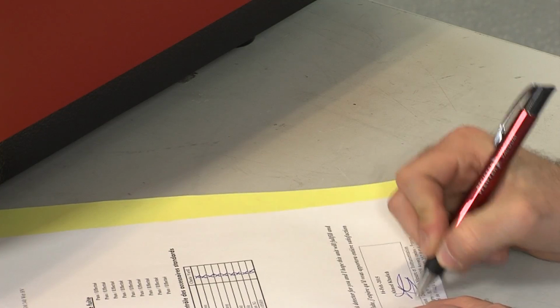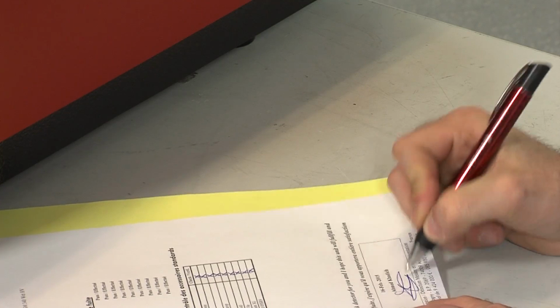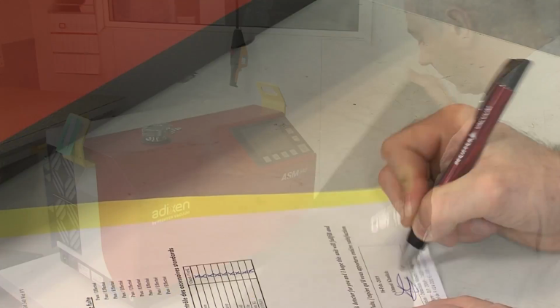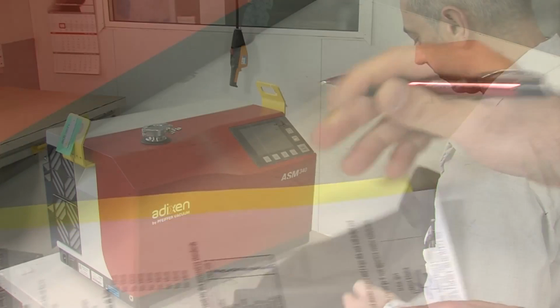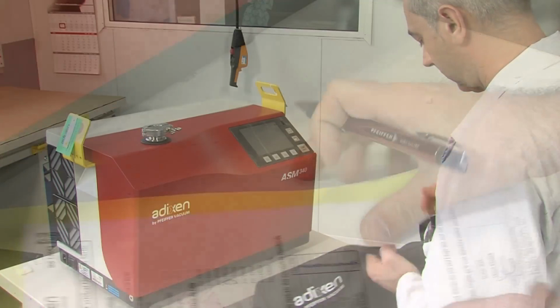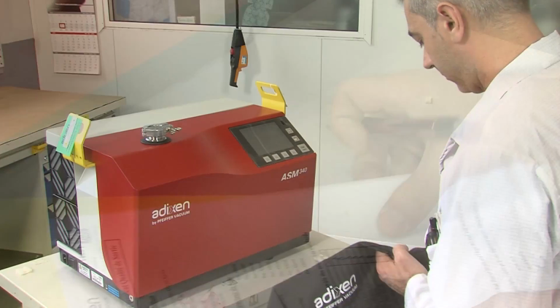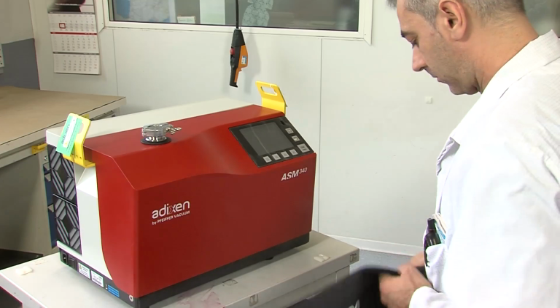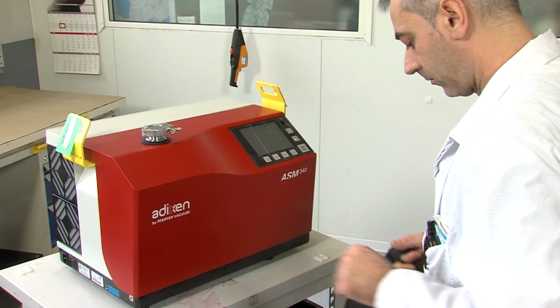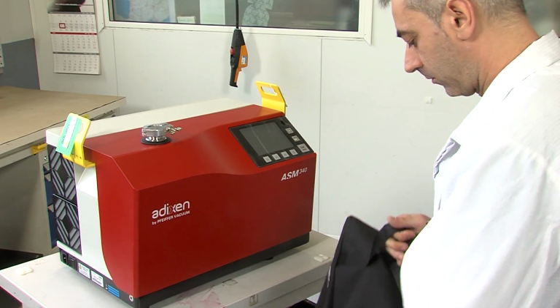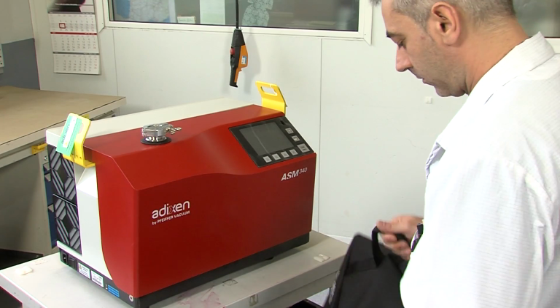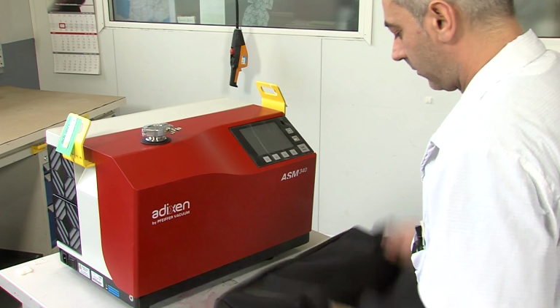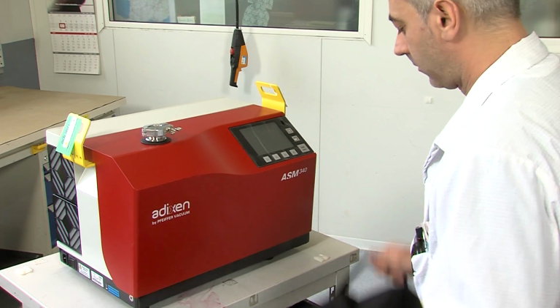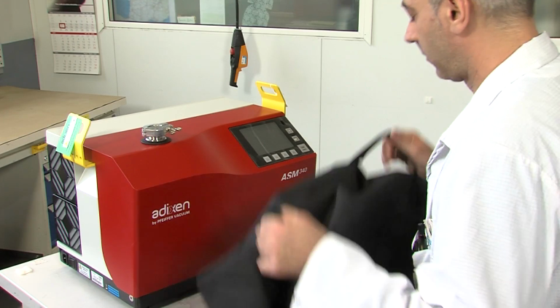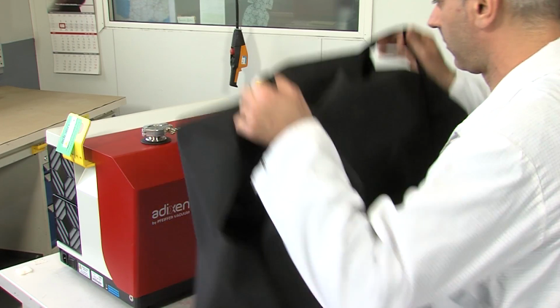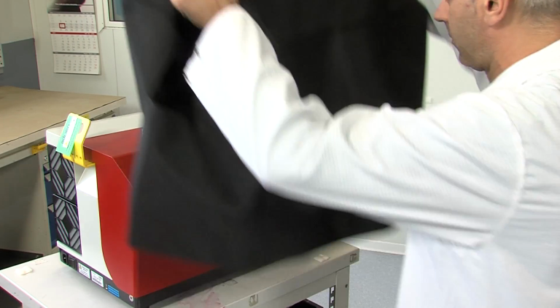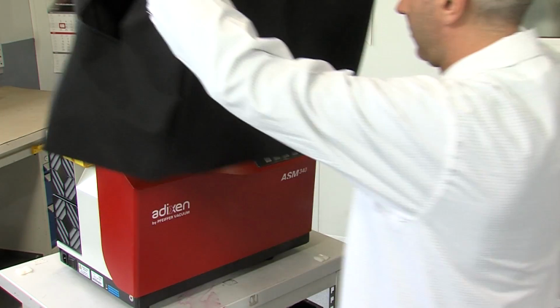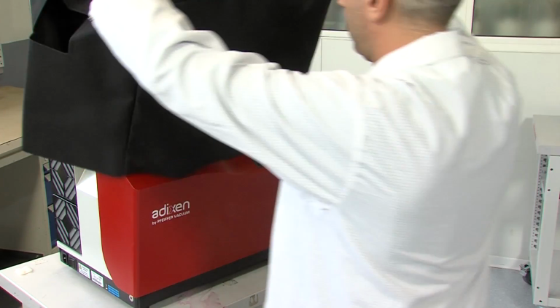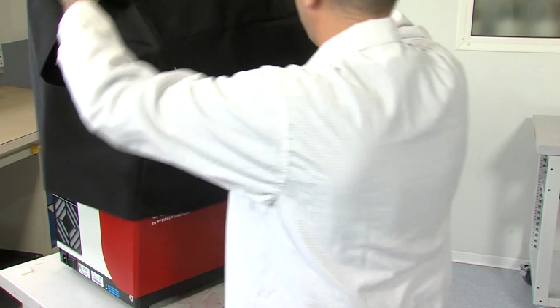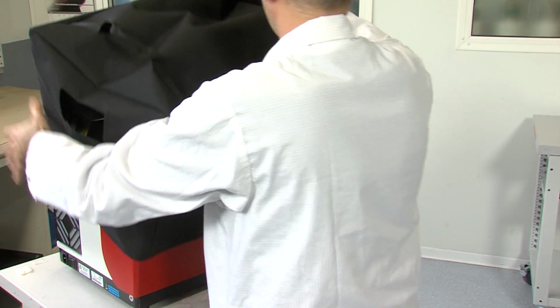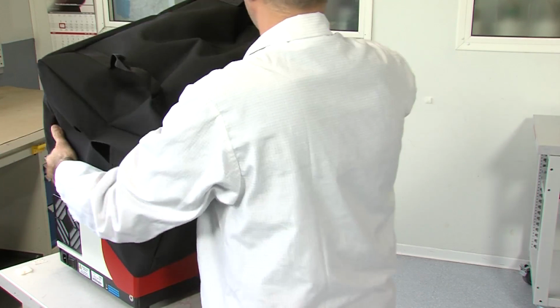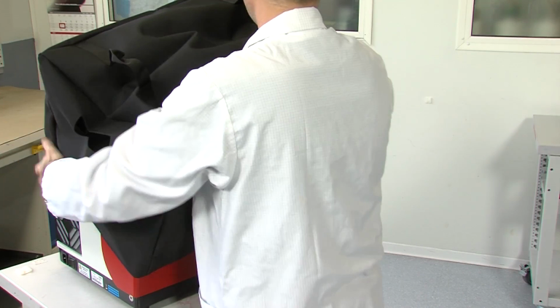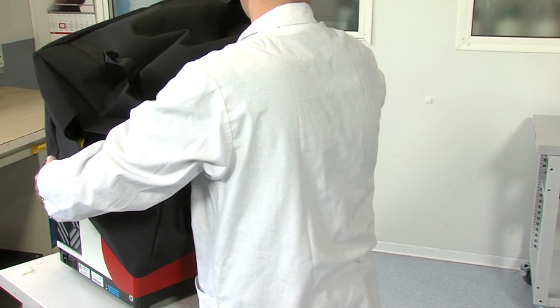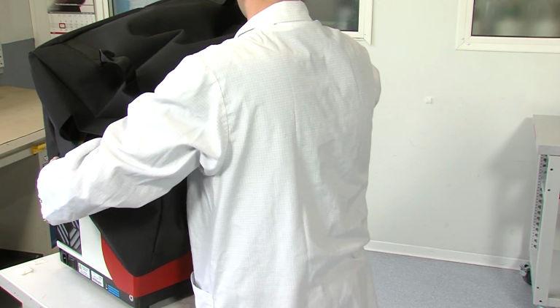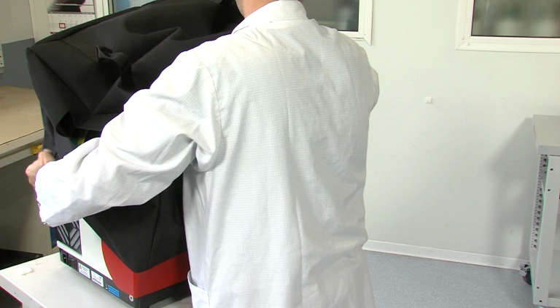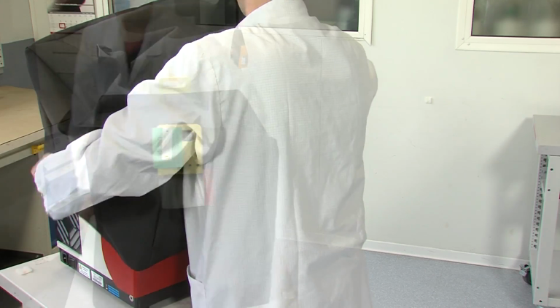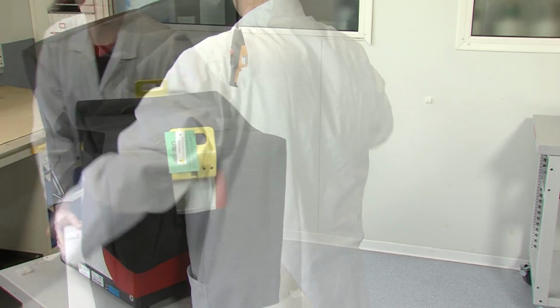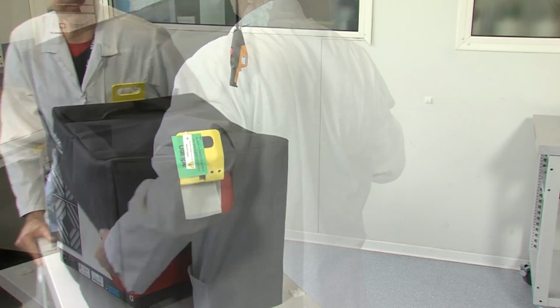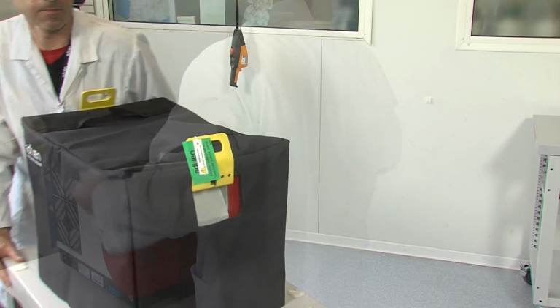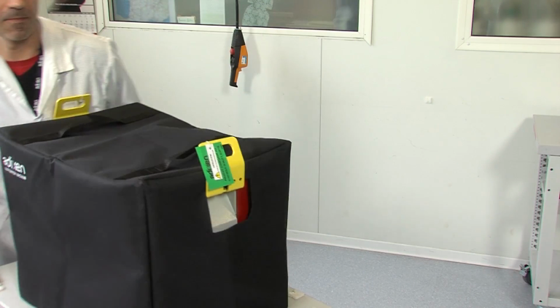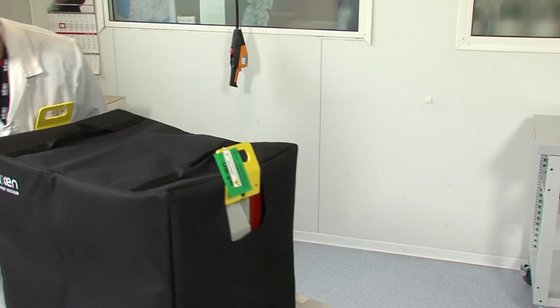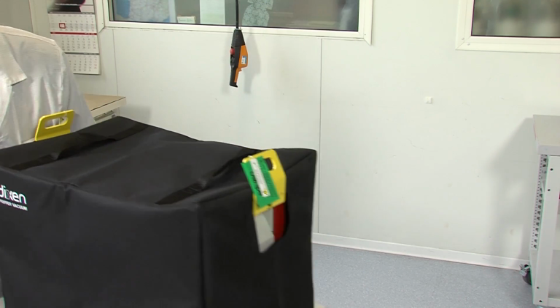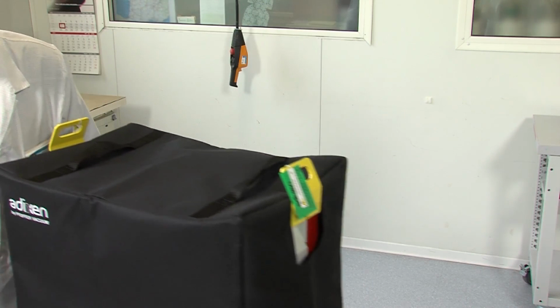After having passed all quality tests, the ASM 340 is ready to be shipped to the customer.